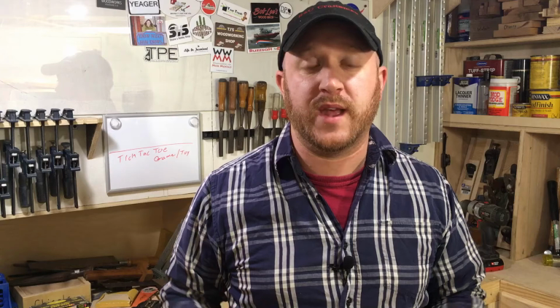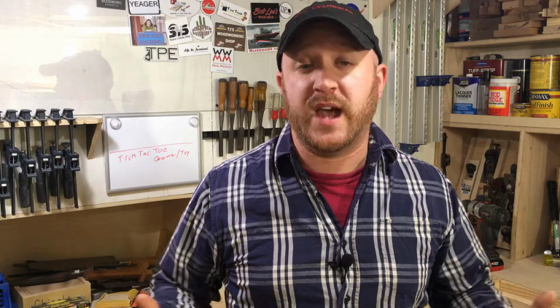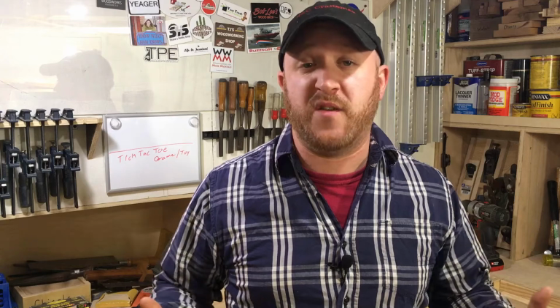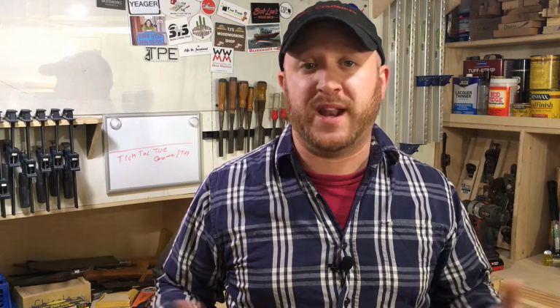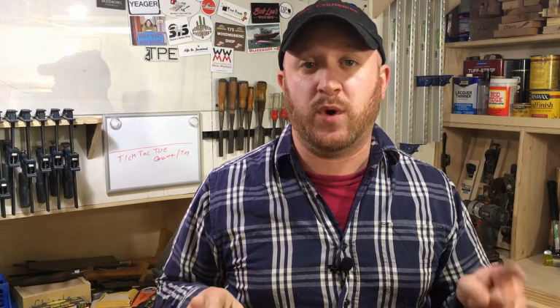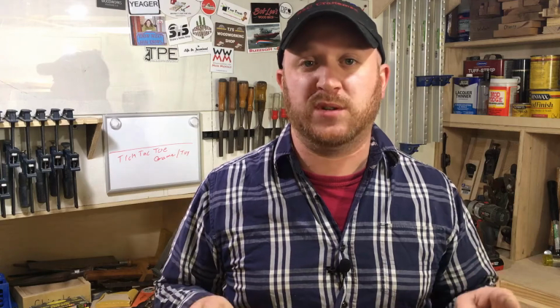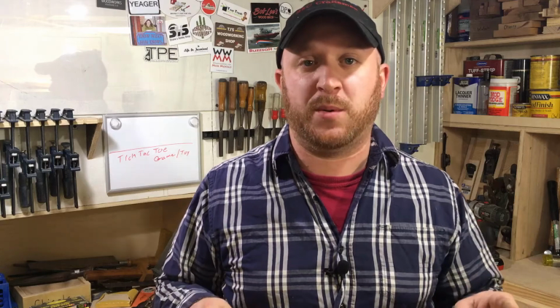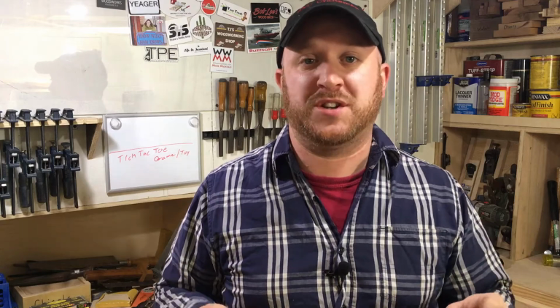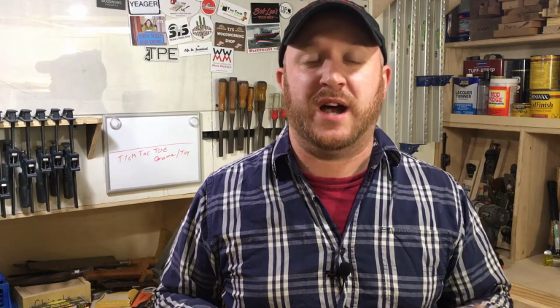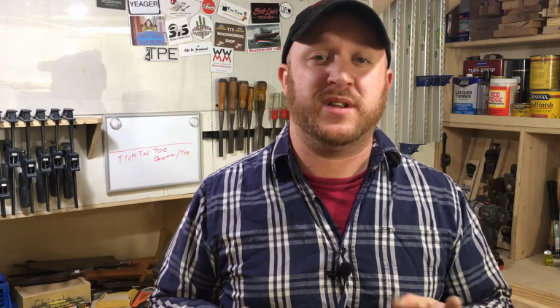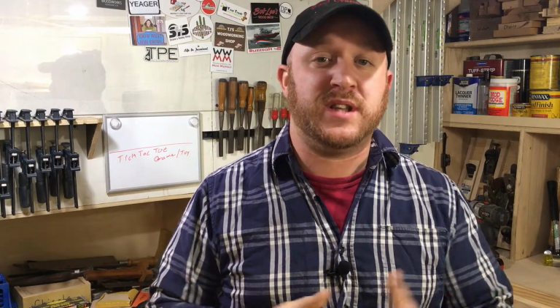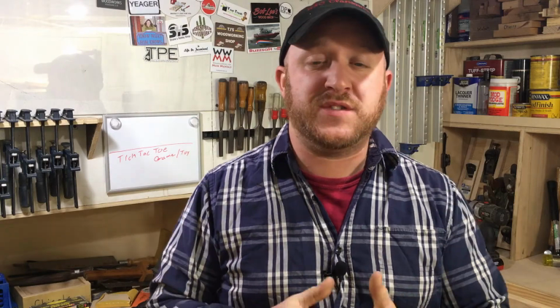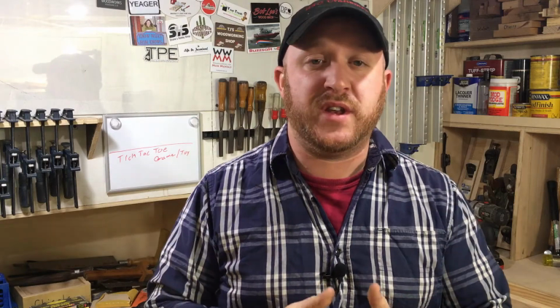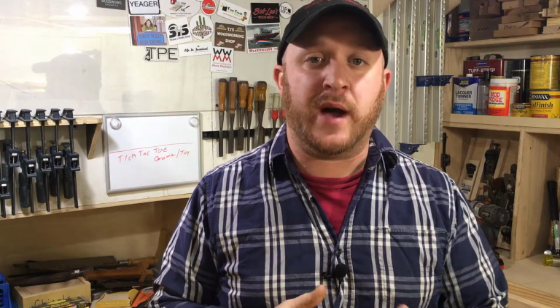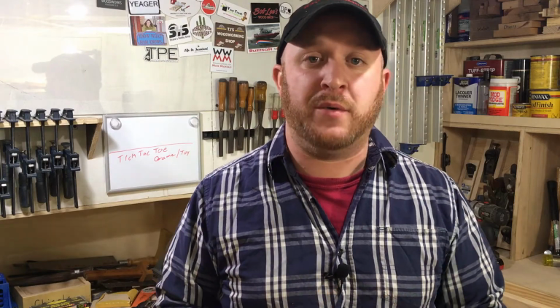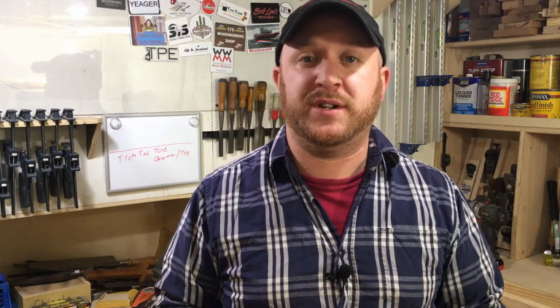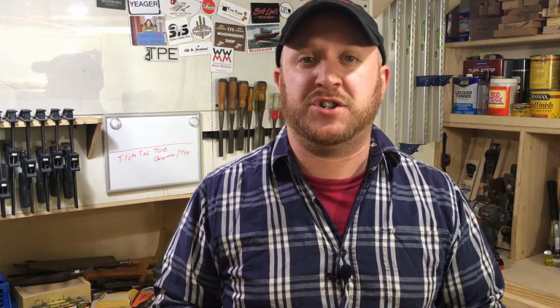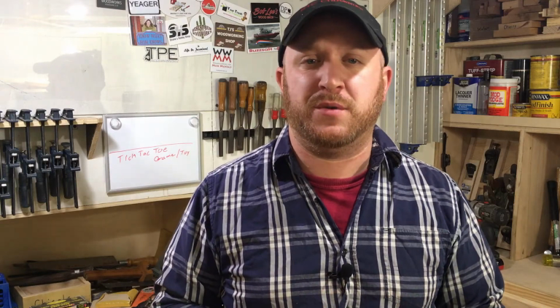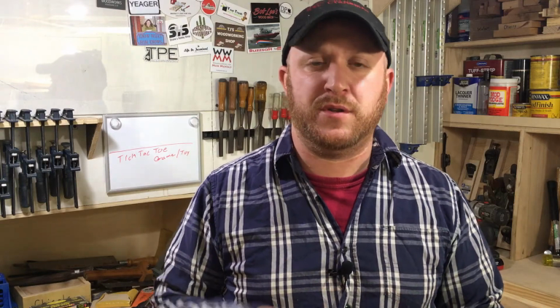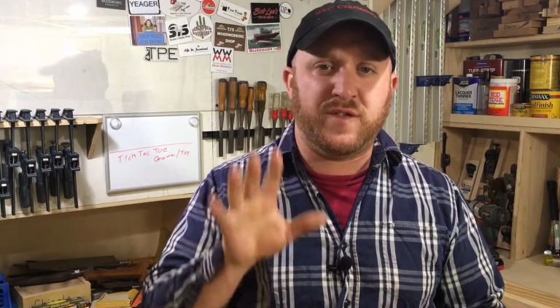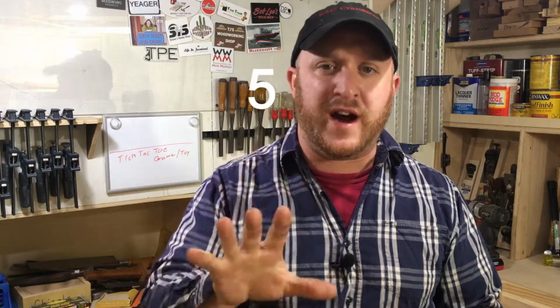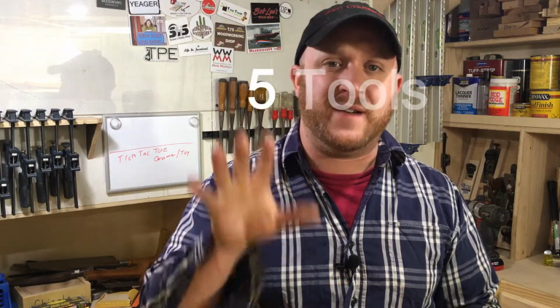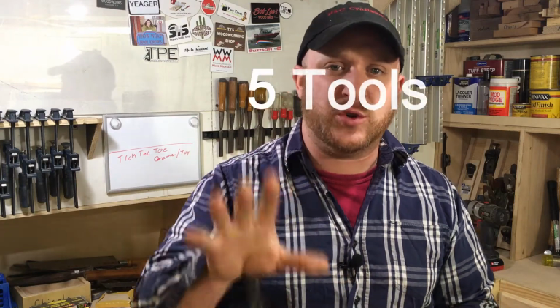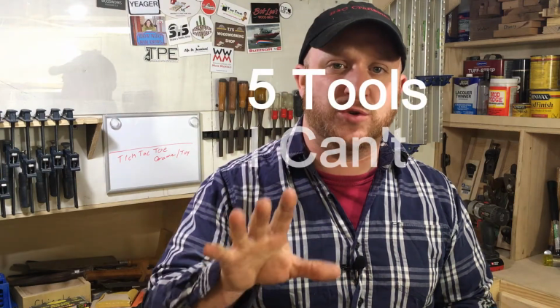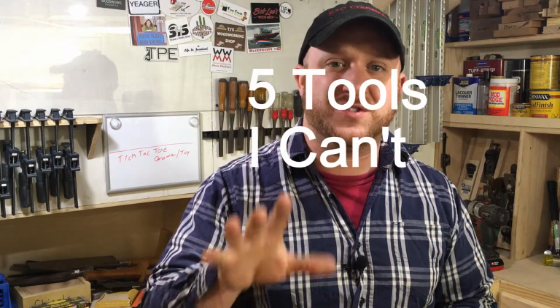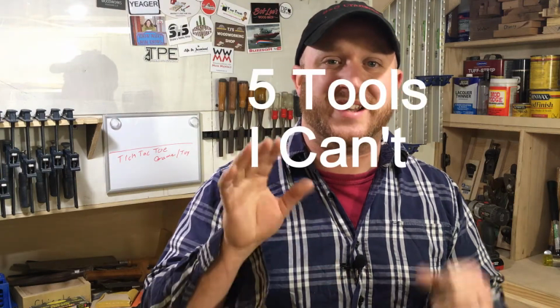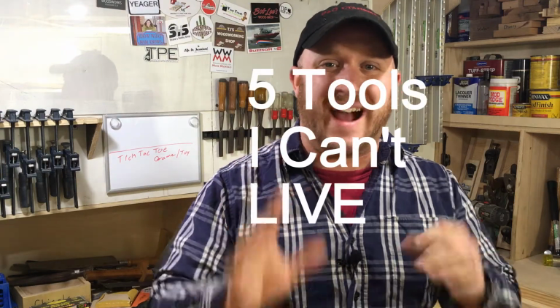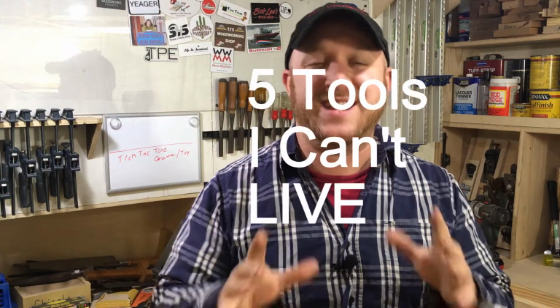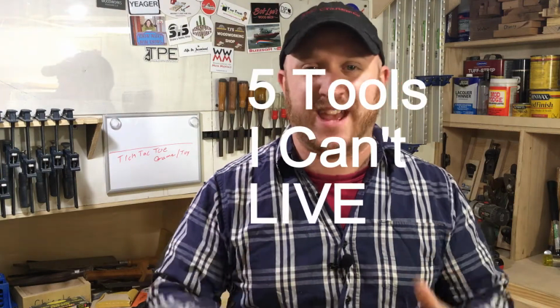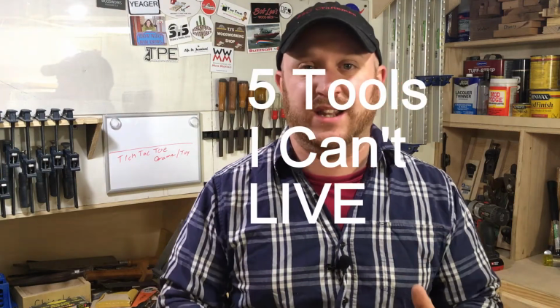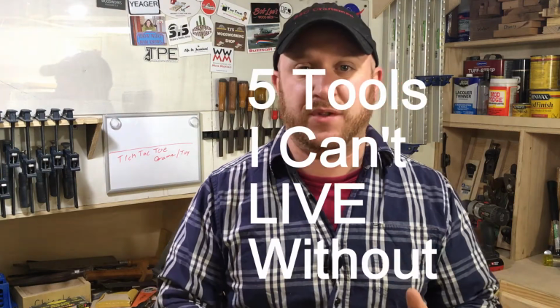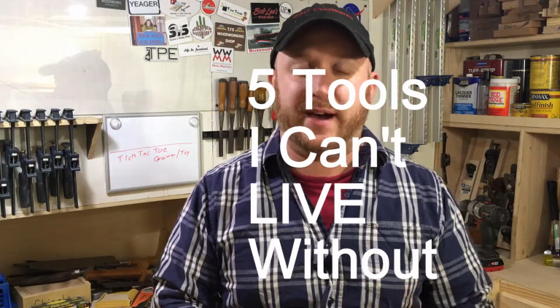Hey everybody, welcome to Woodwork Shop. In today's video, I wanted to share with you five tools that I can't live without.